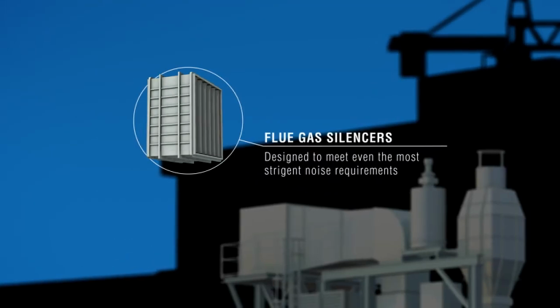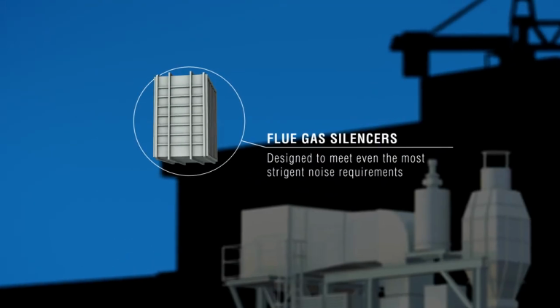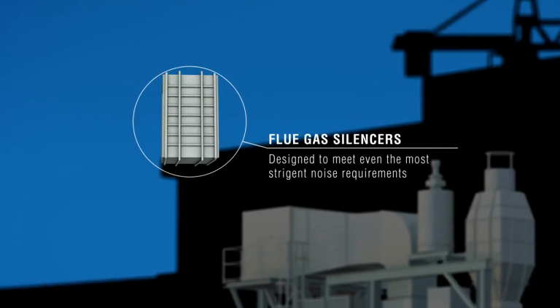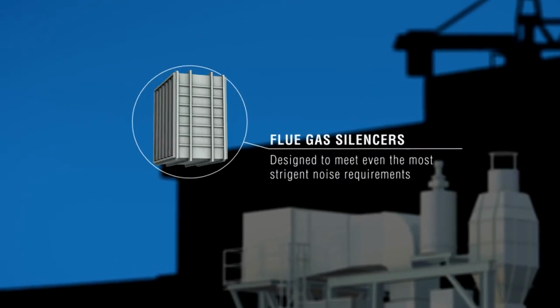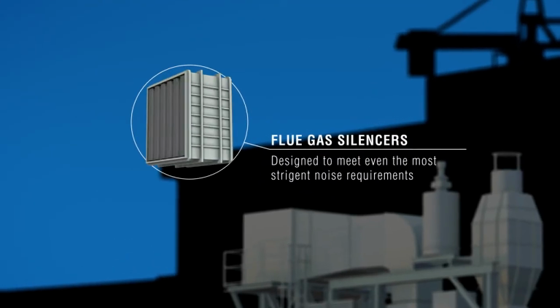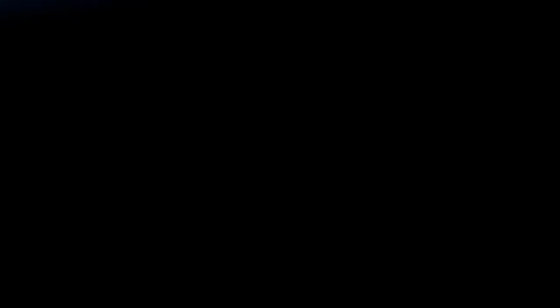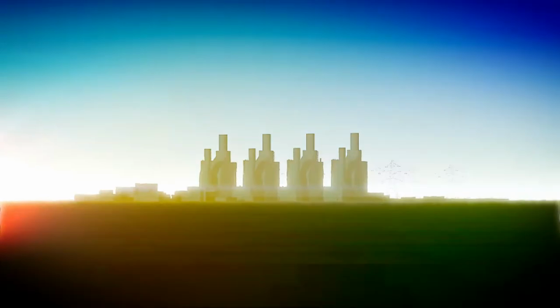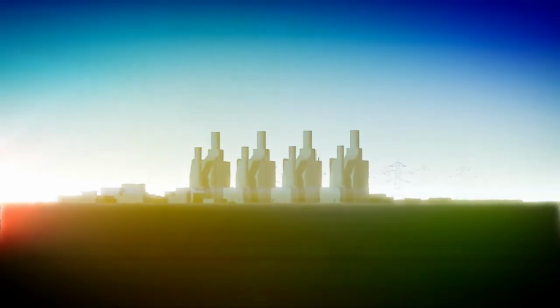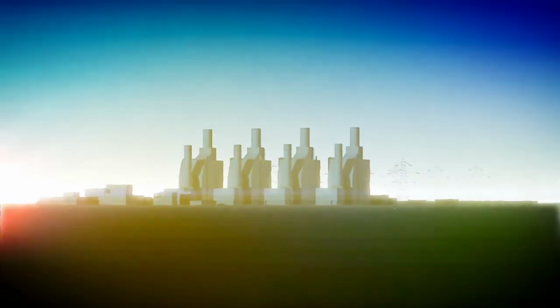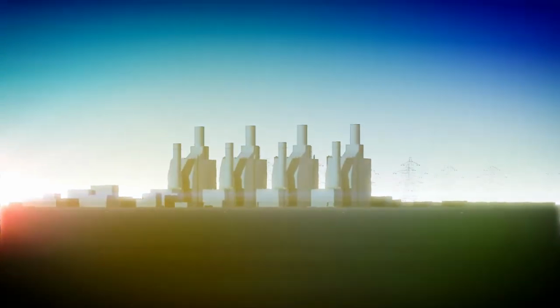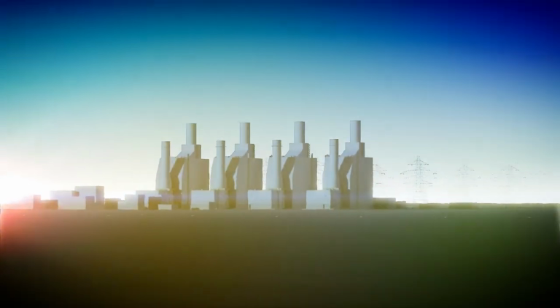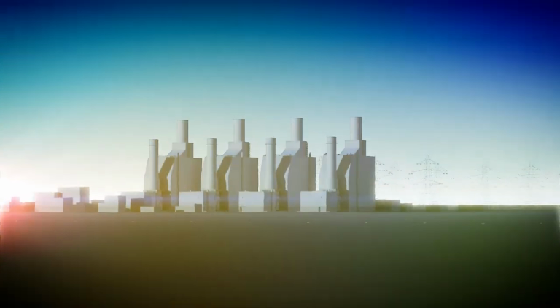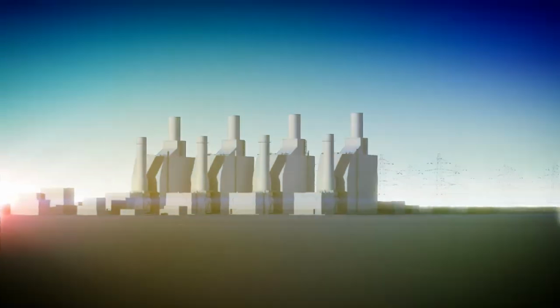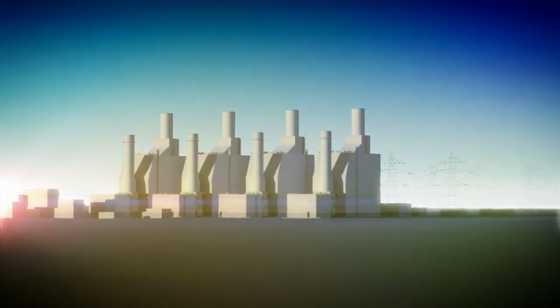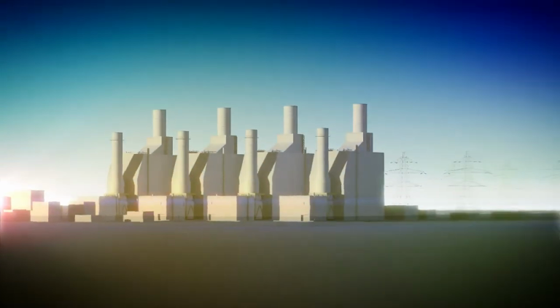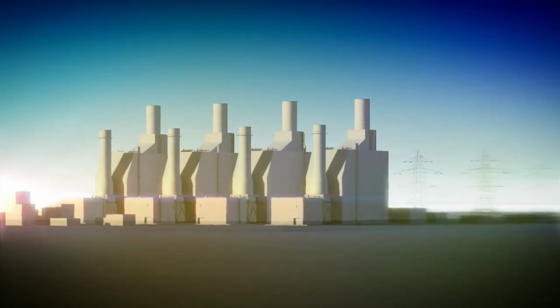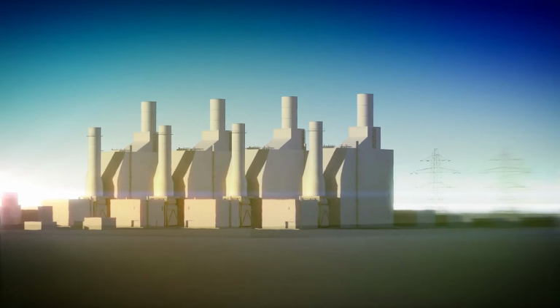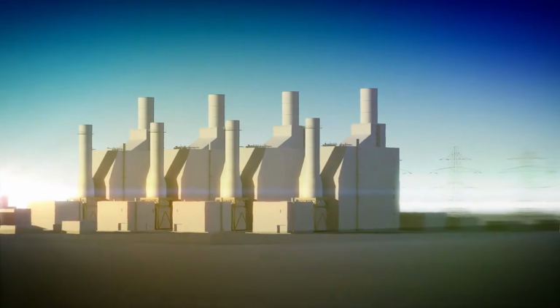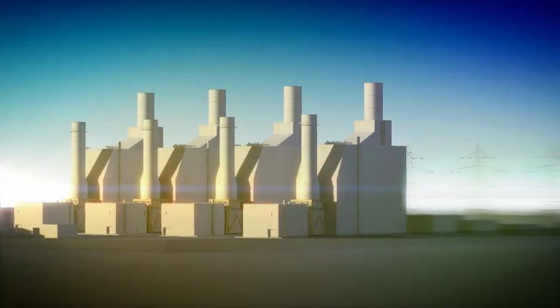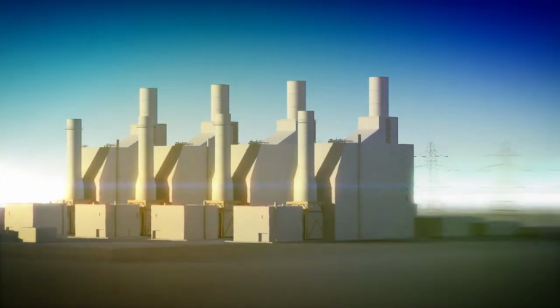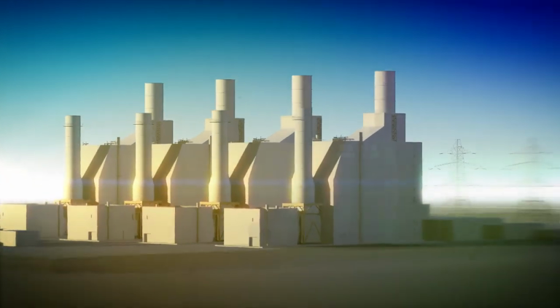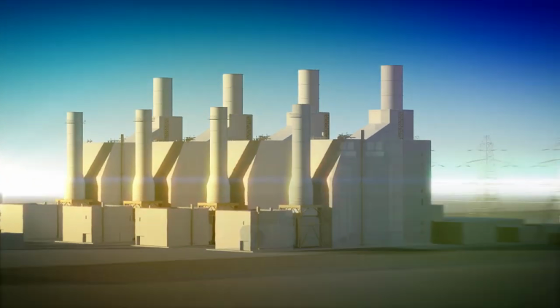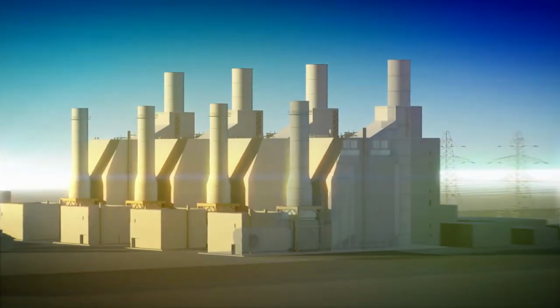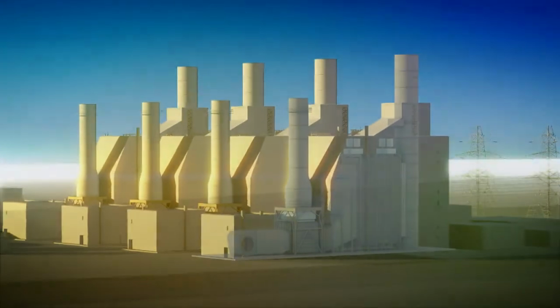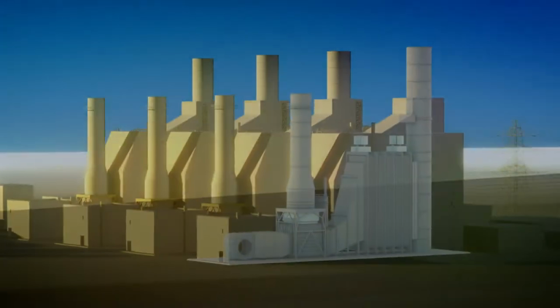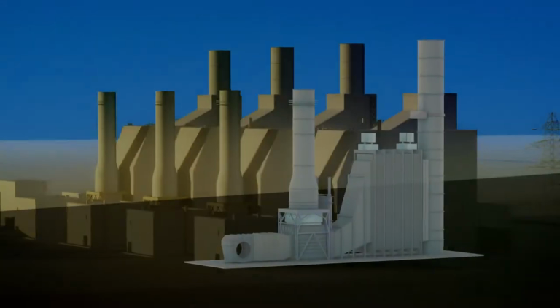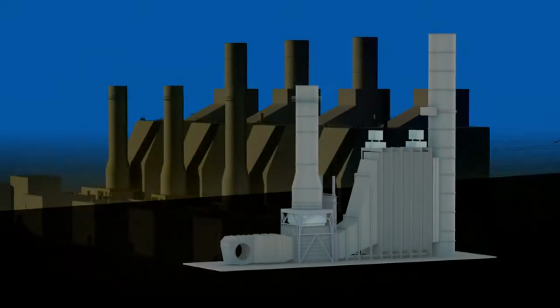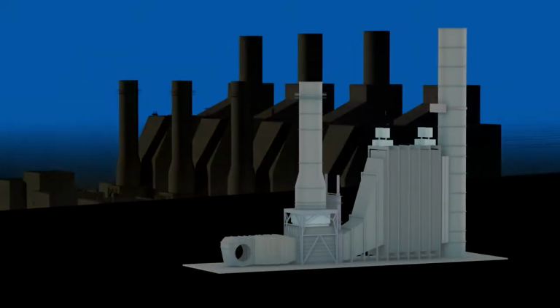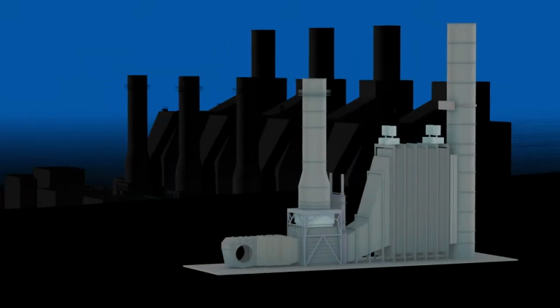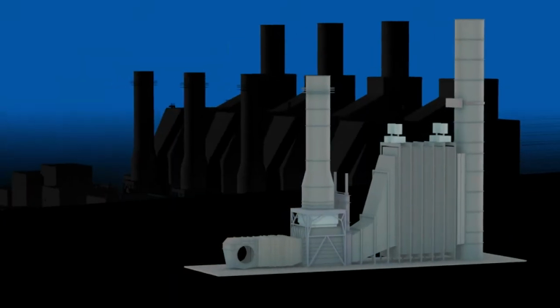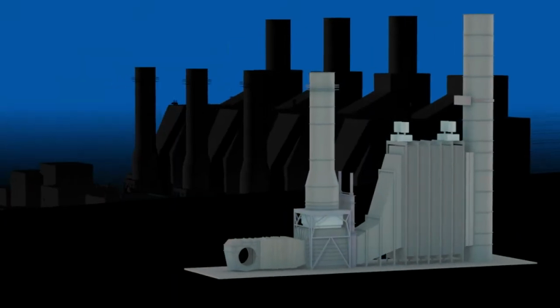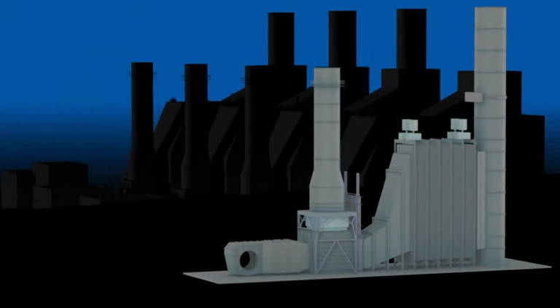Our custom designed solutions are applied in projects of any scale, including newly built plants or retrofit projects.